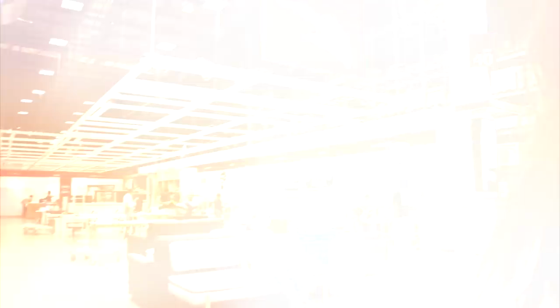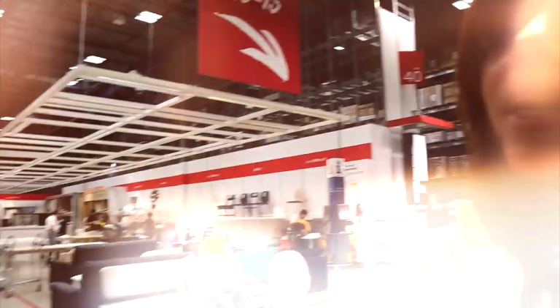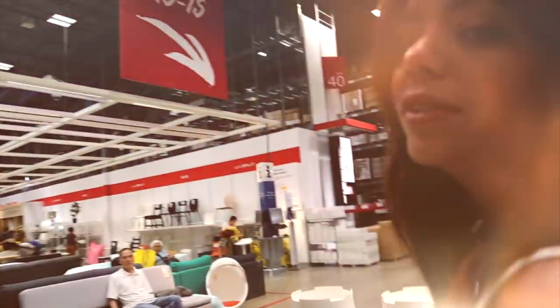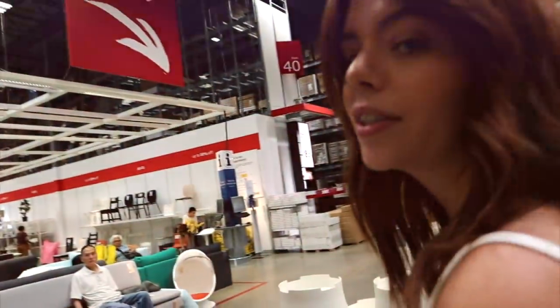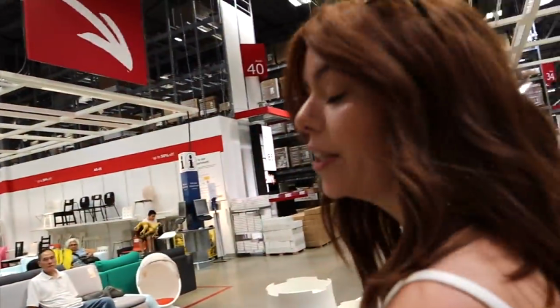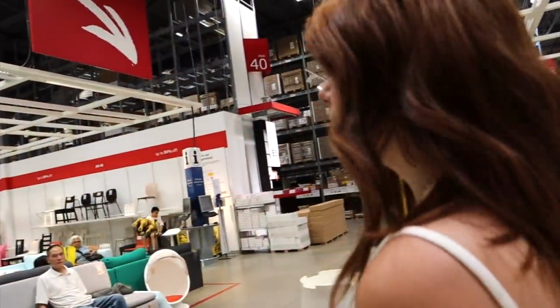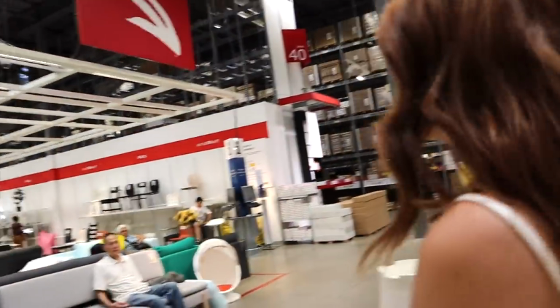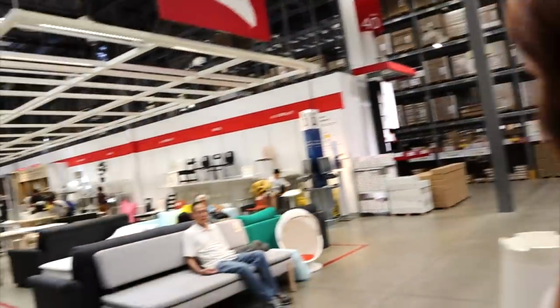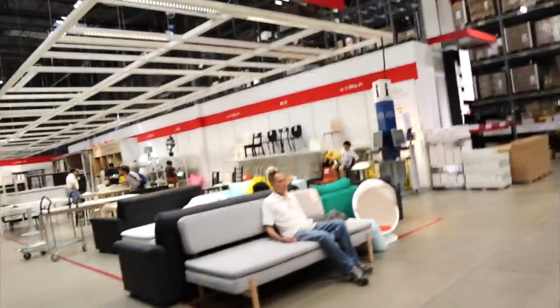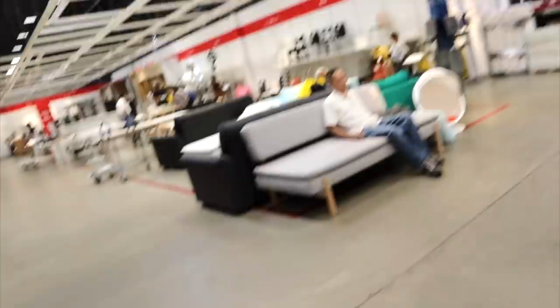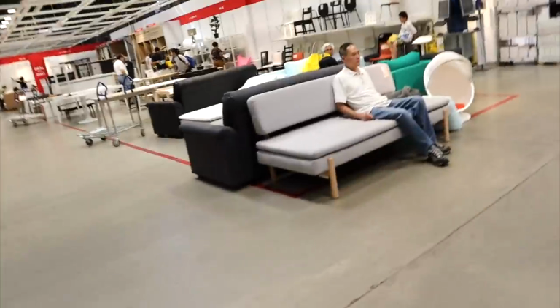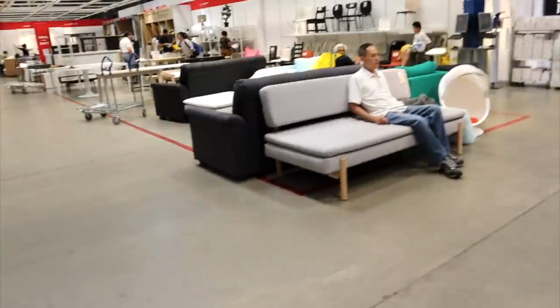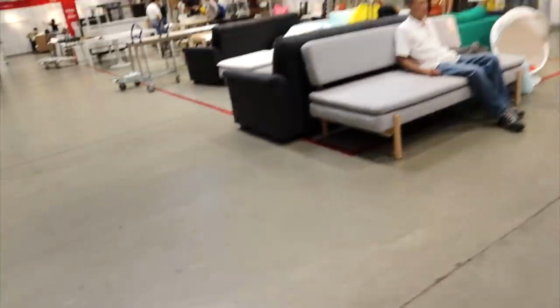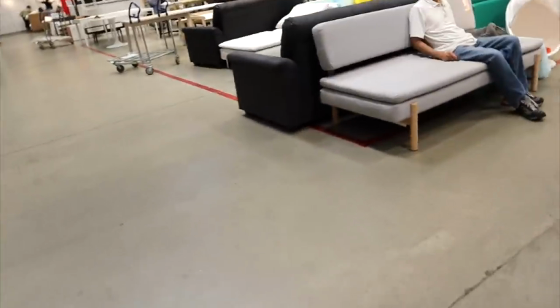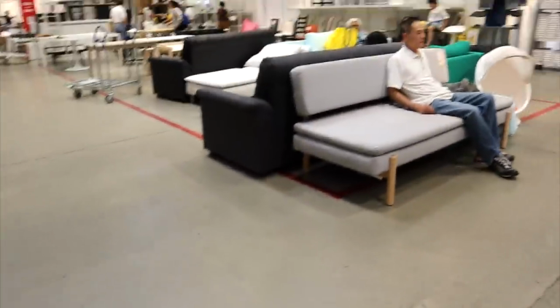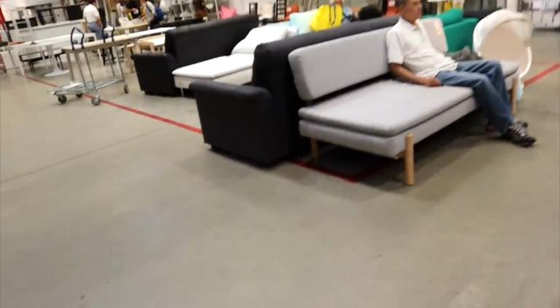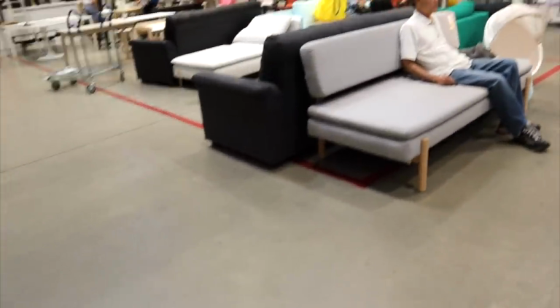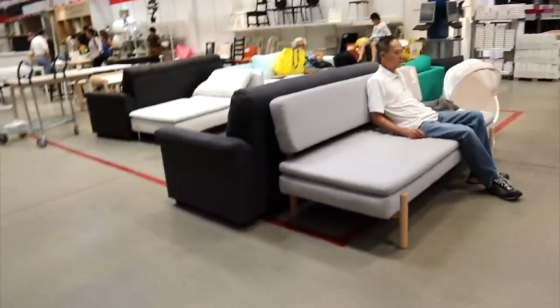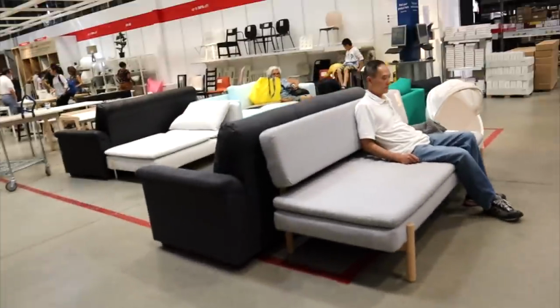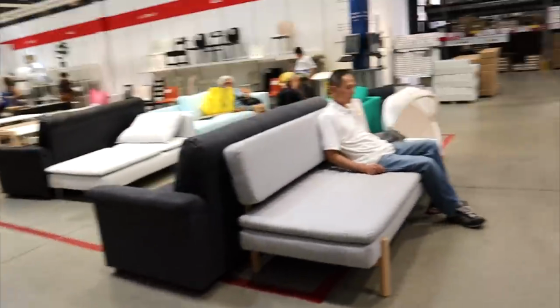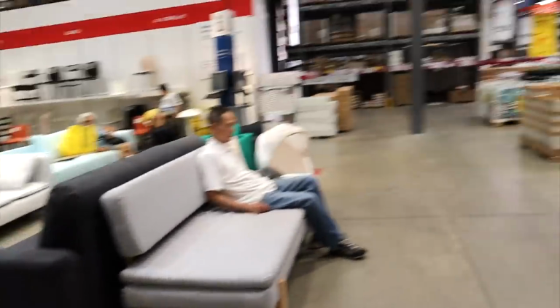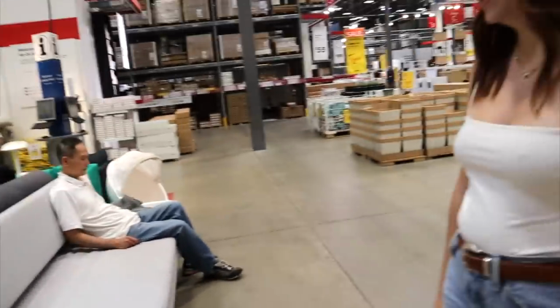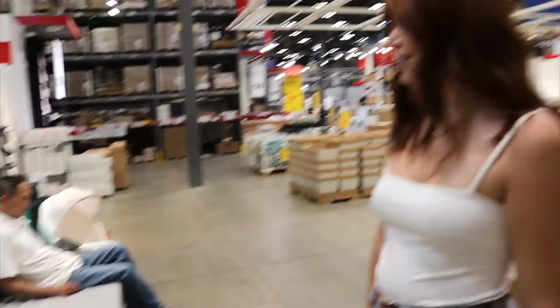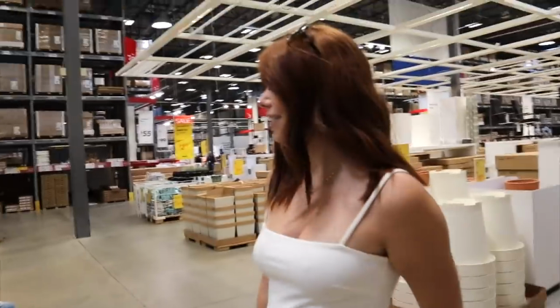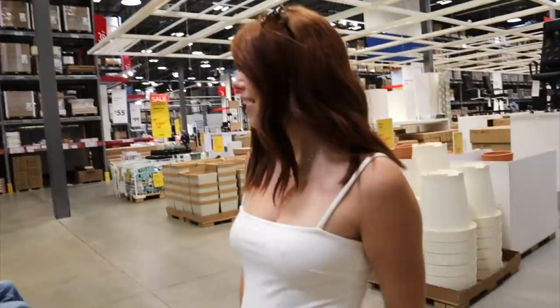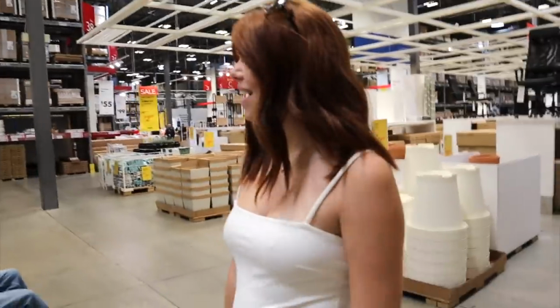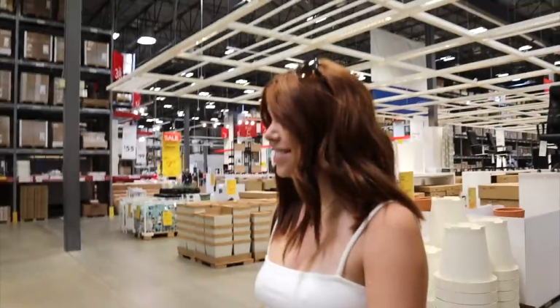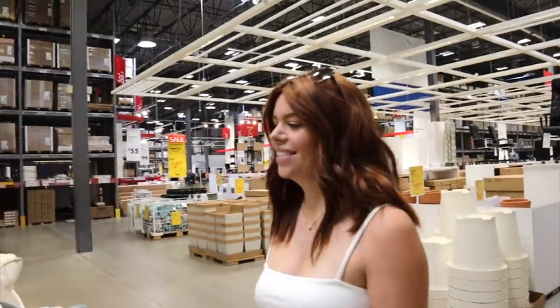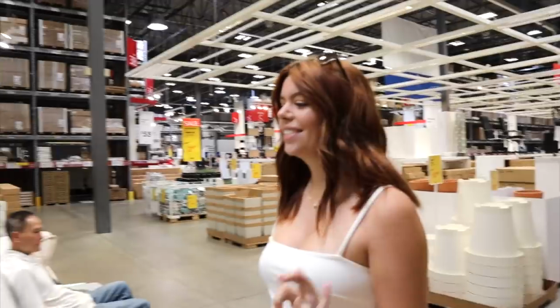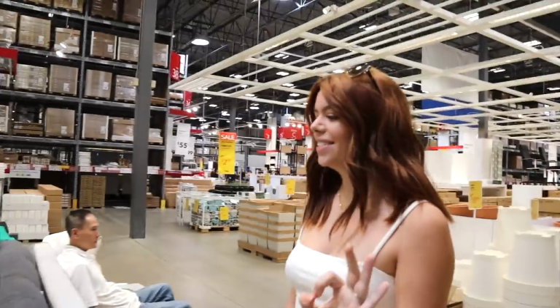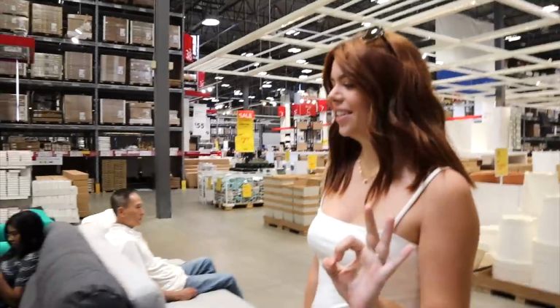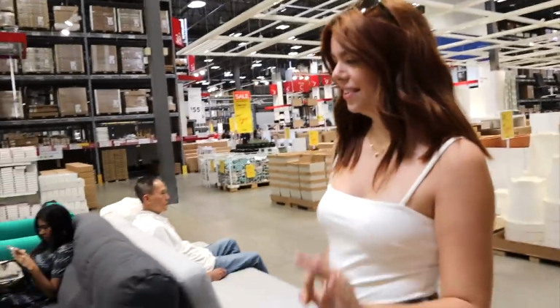That couch is cute. It is cute. Not like I would do anything to it or need it, but as-is. It's cute.